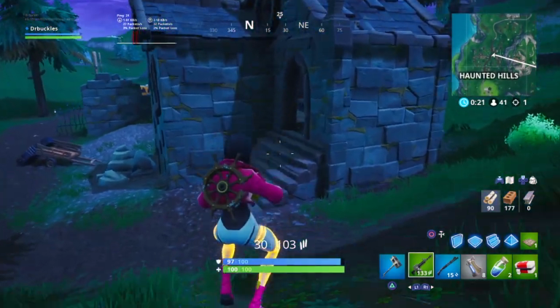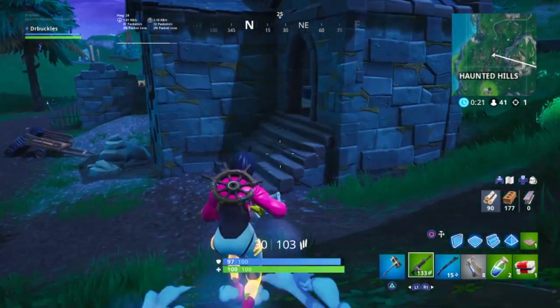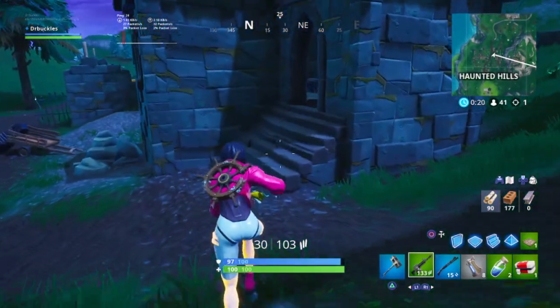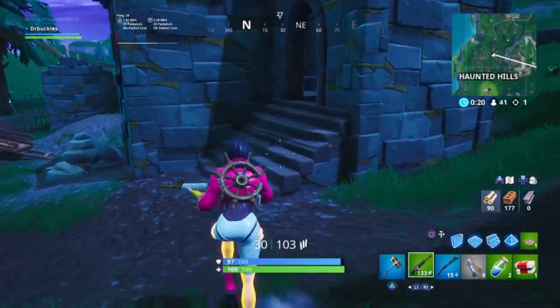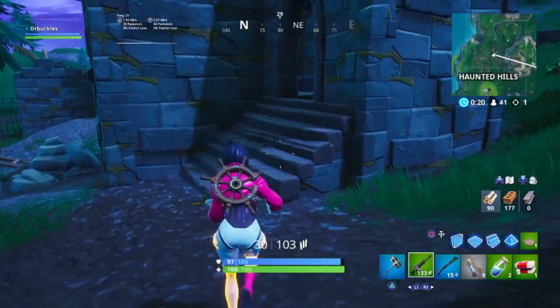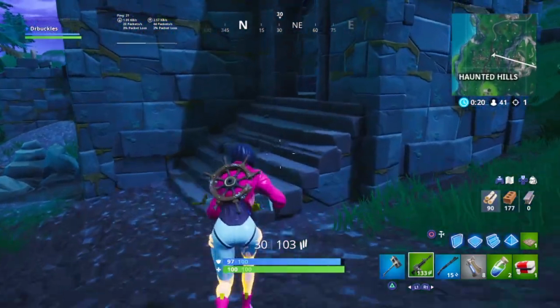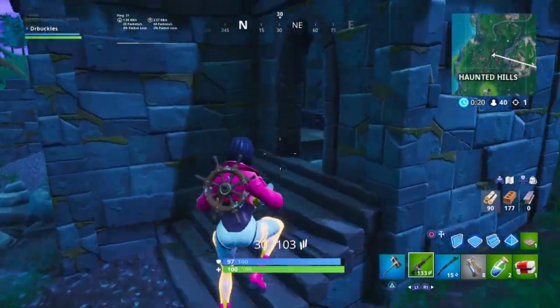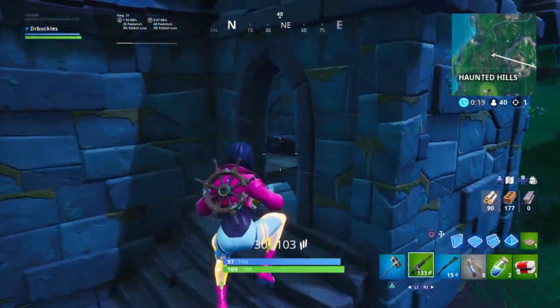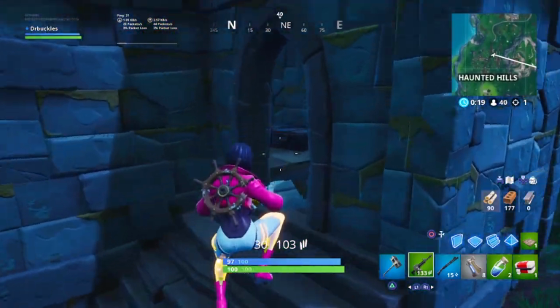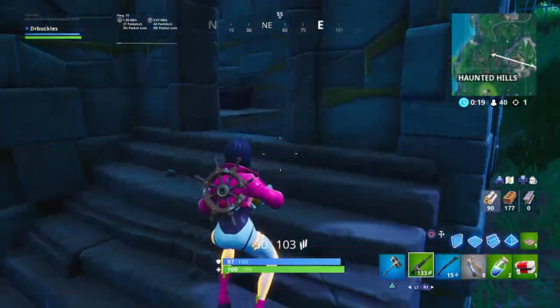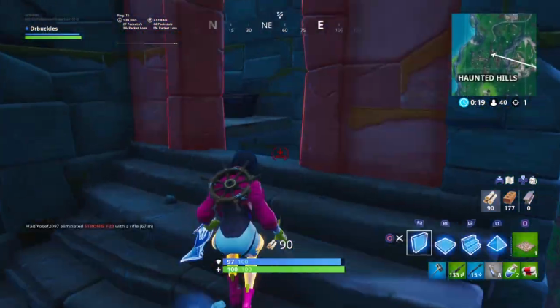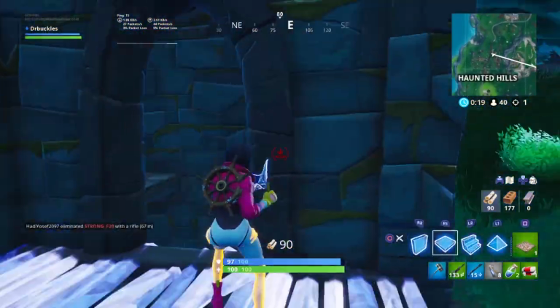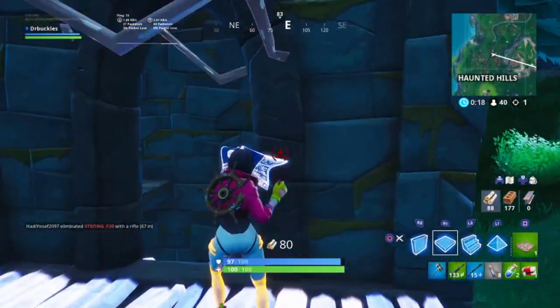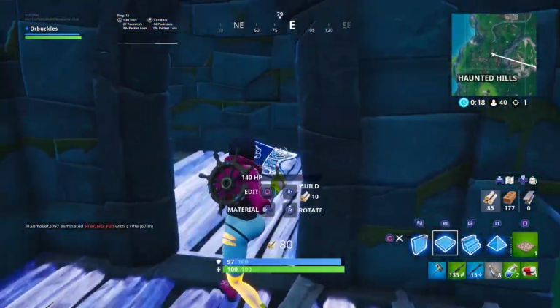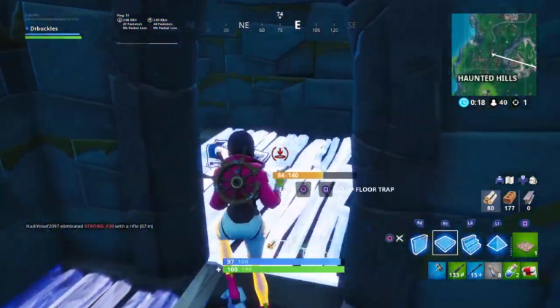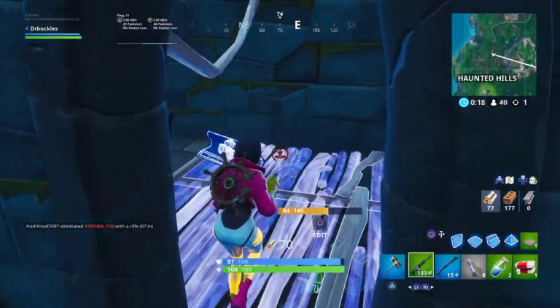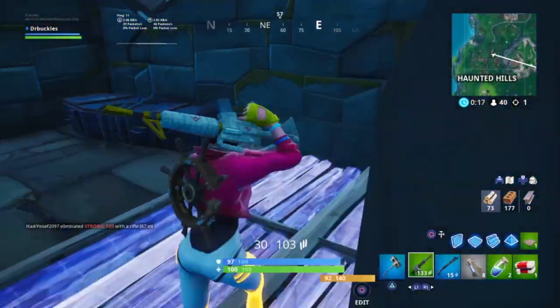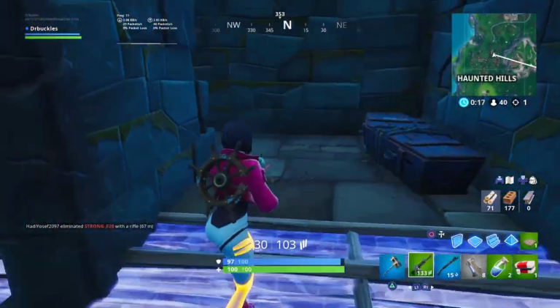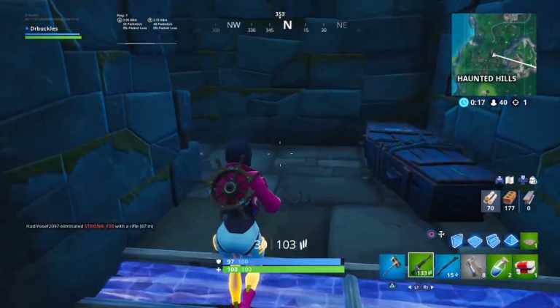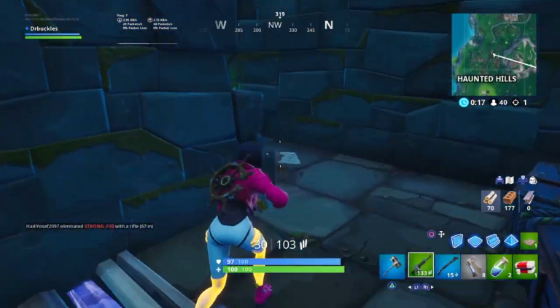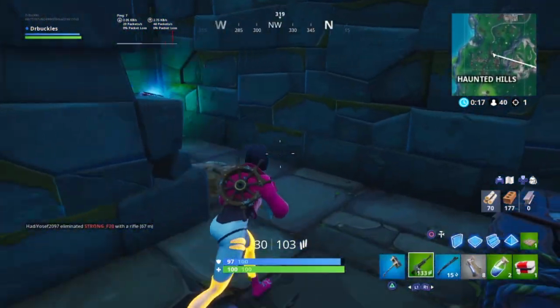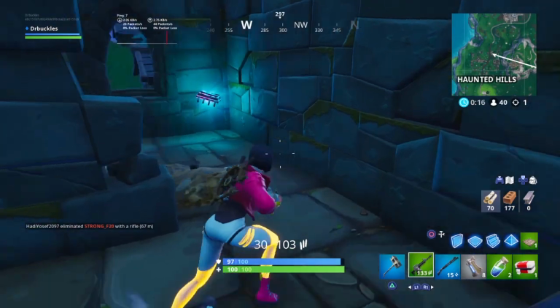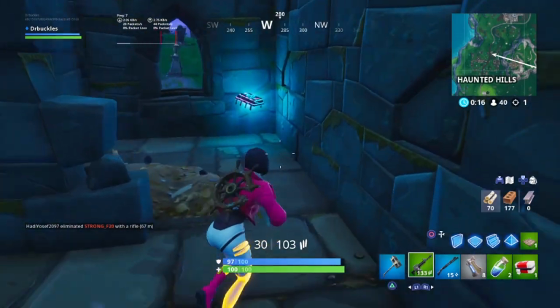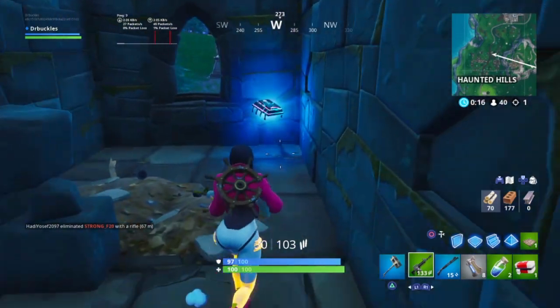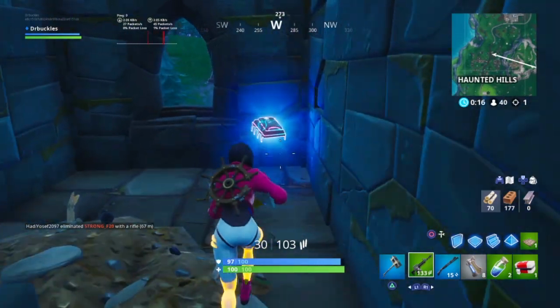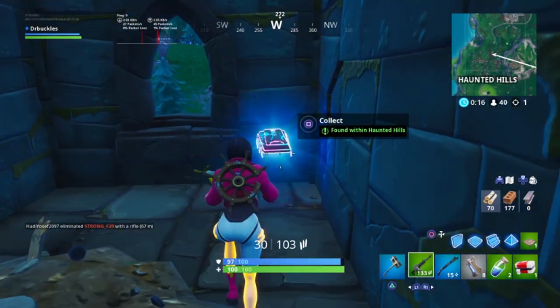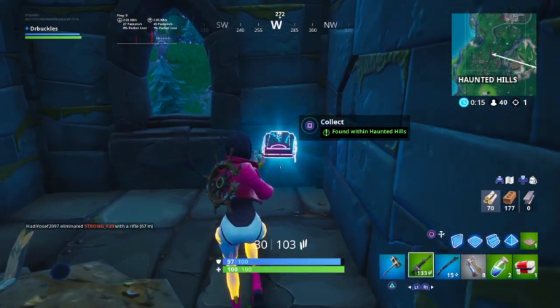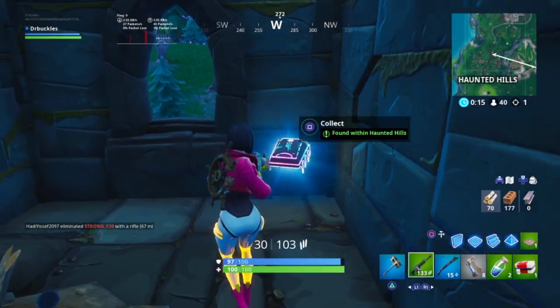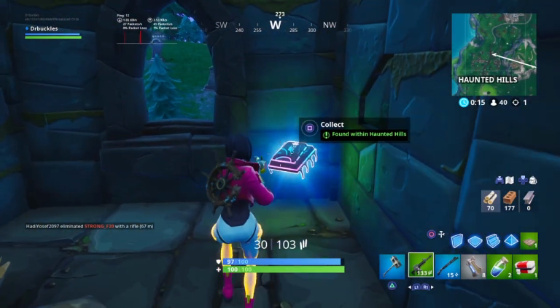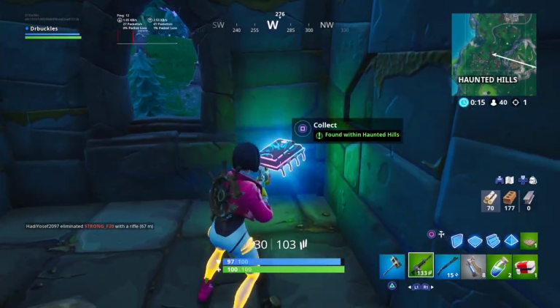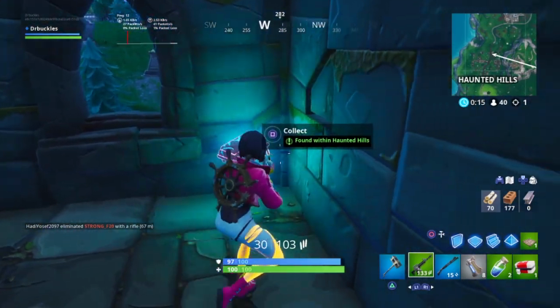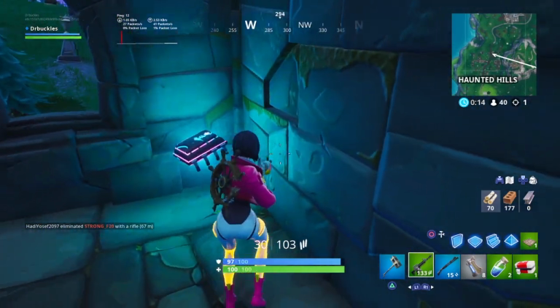Head inside and around to the left where you'll find the Fortbyte by the window next to a chest. All you have to do is pick it up.